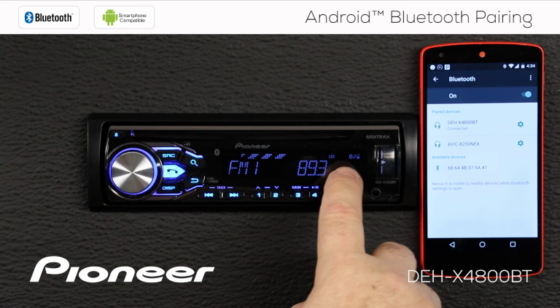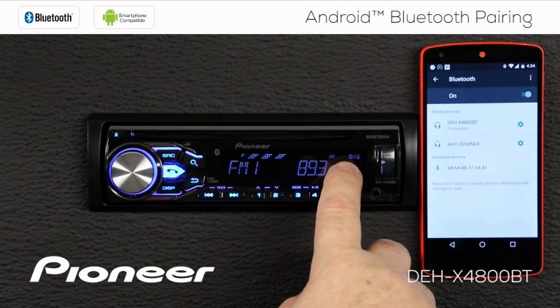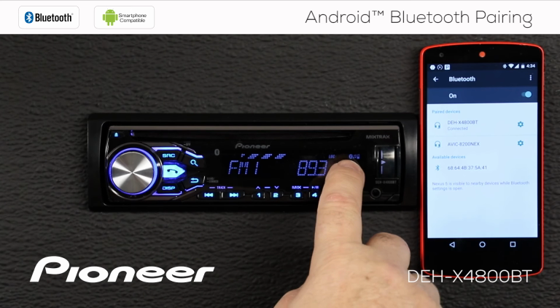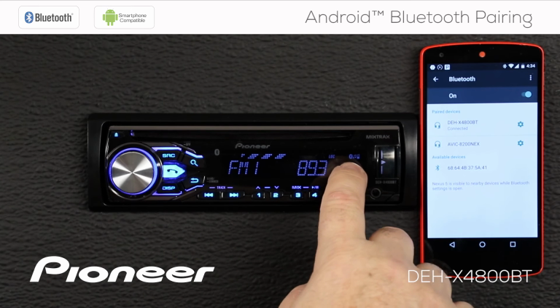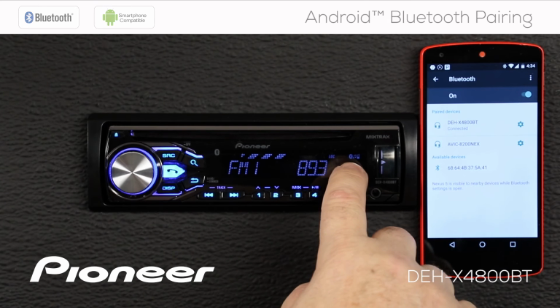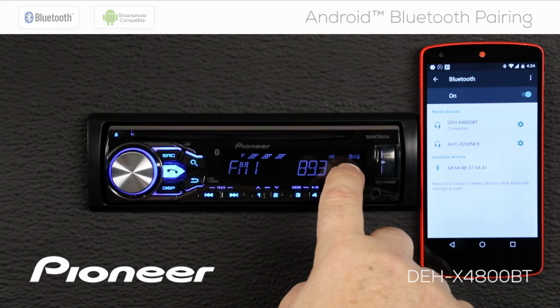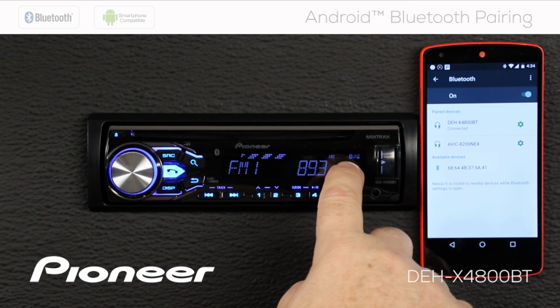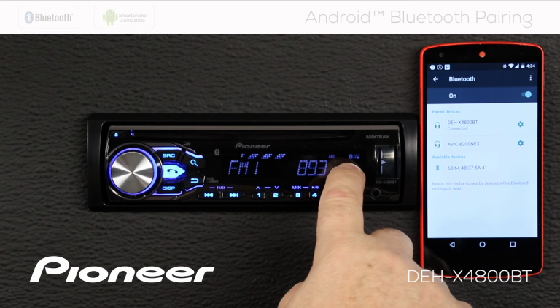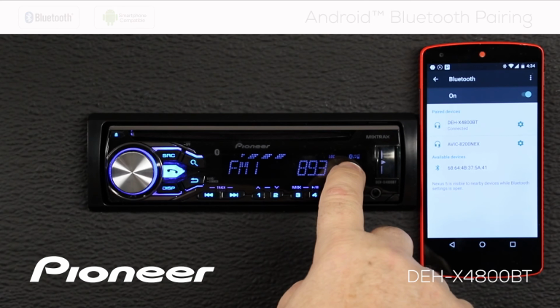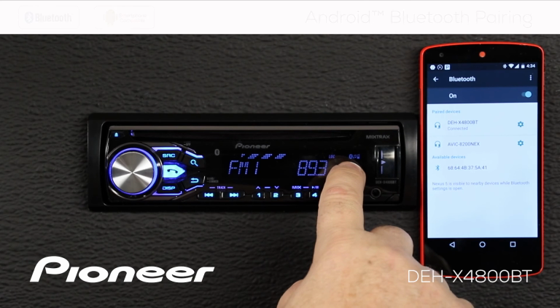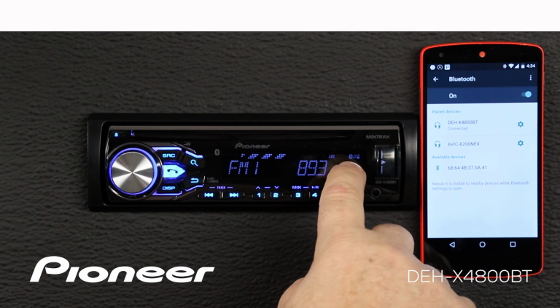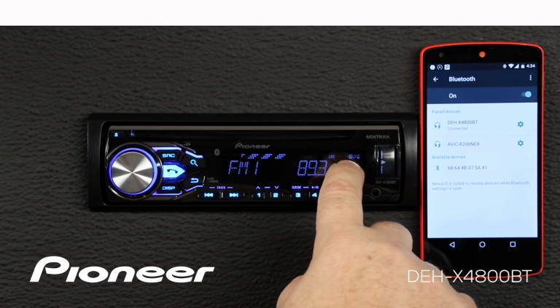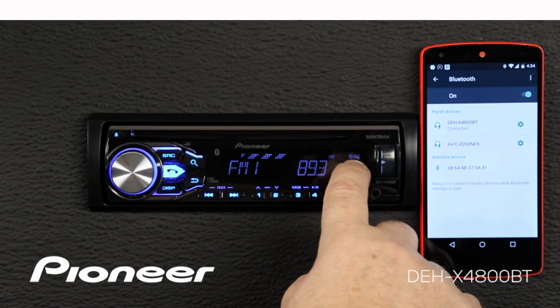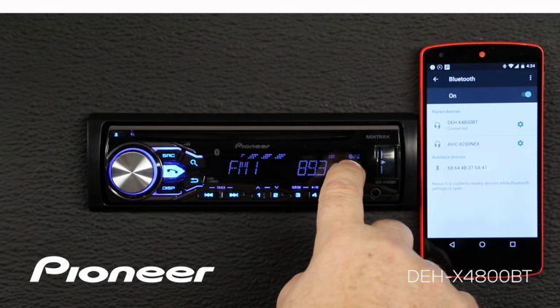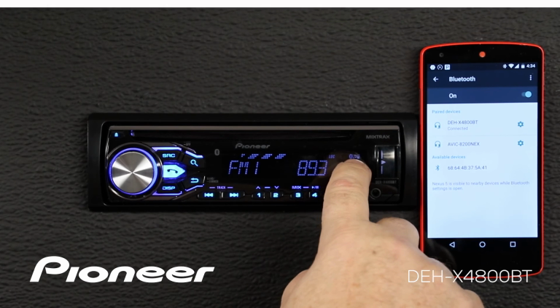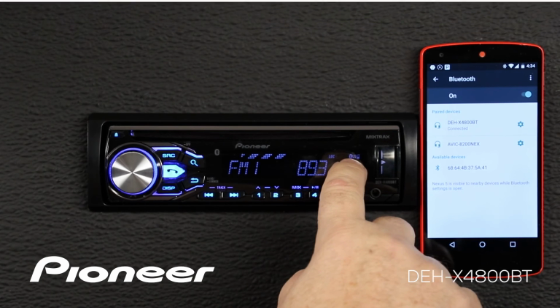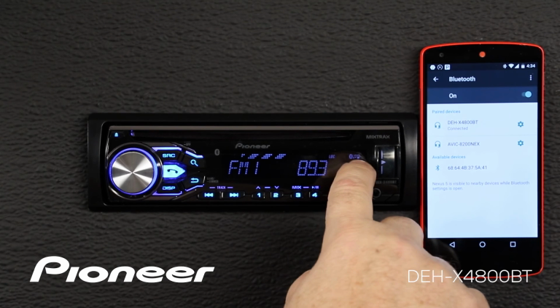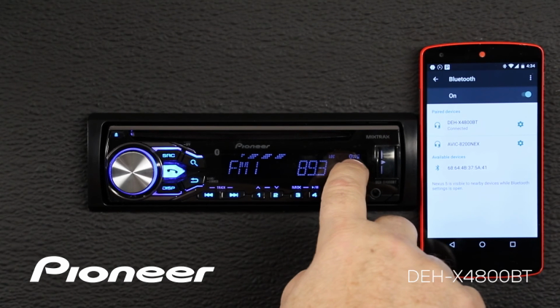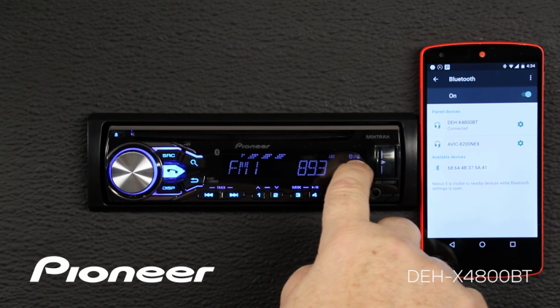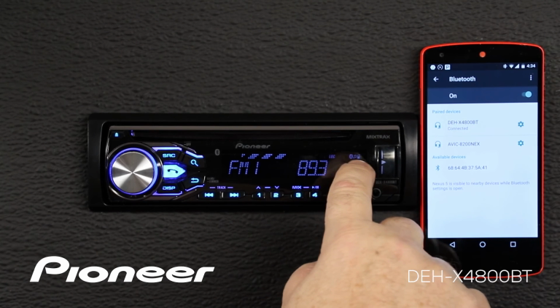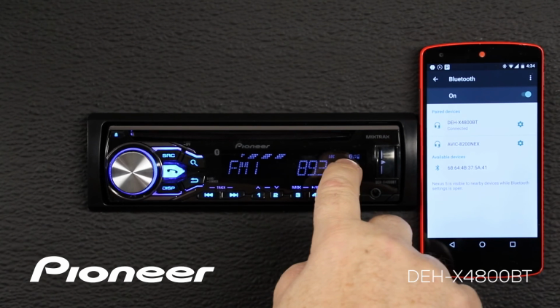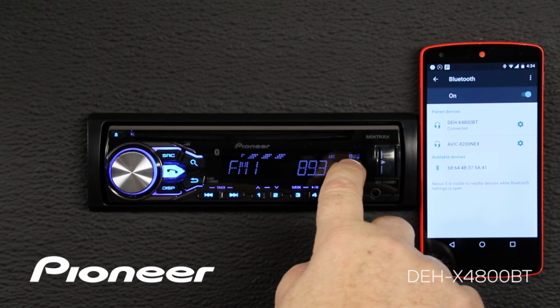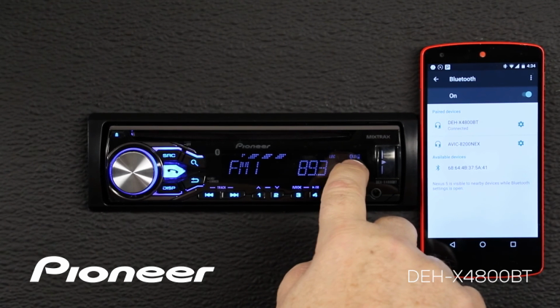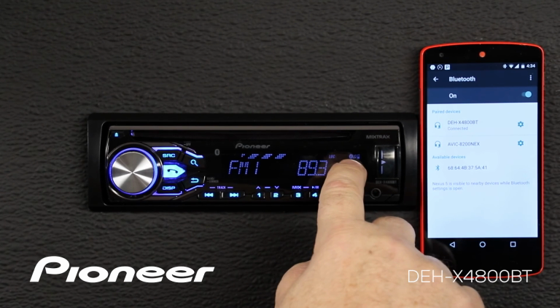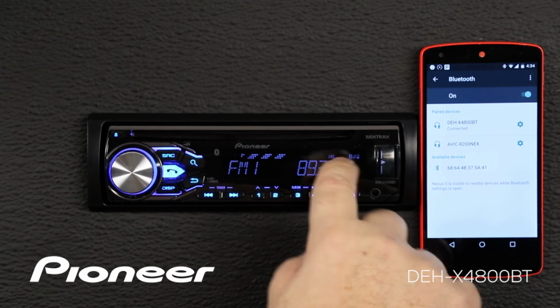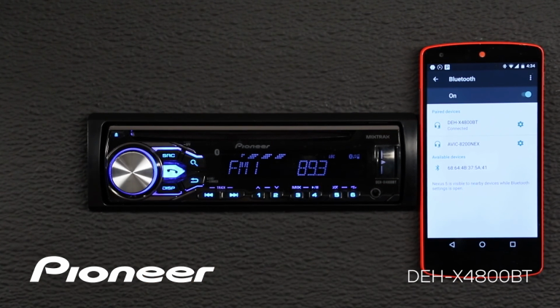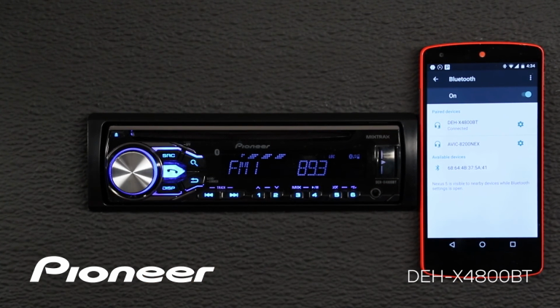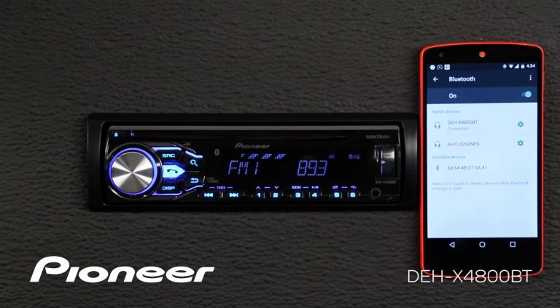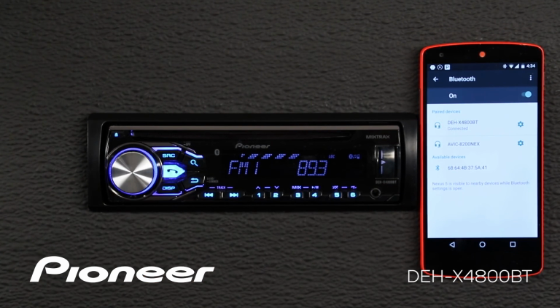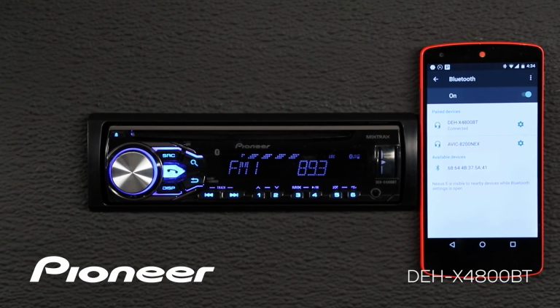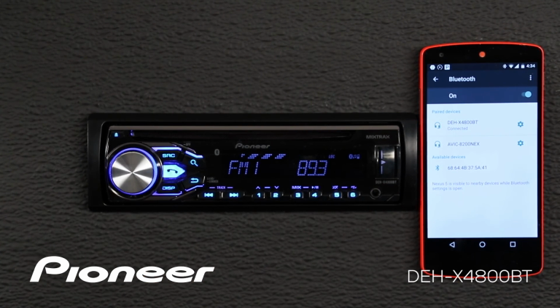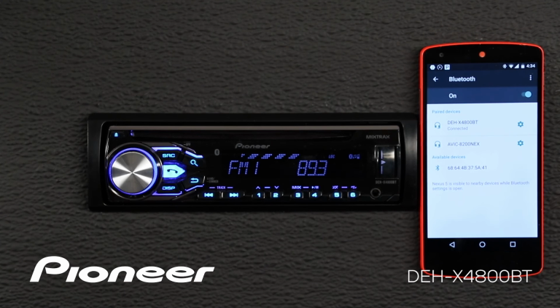I know they're paired when I see the Bluetooth logo, the music notes, and the phone icon show up in my display area right here.